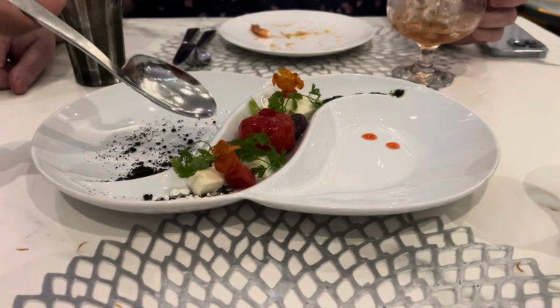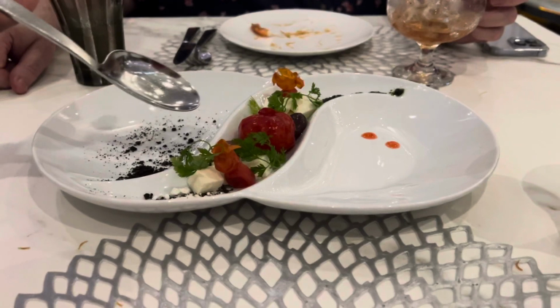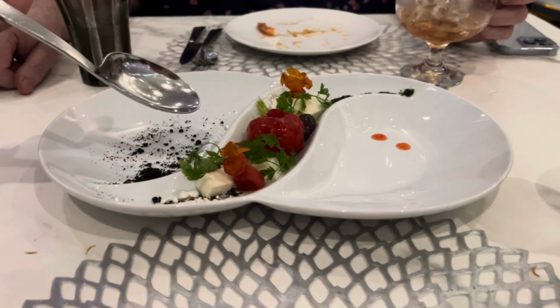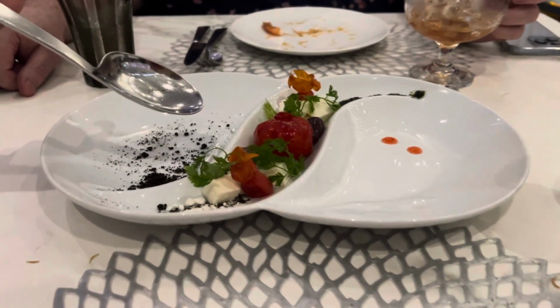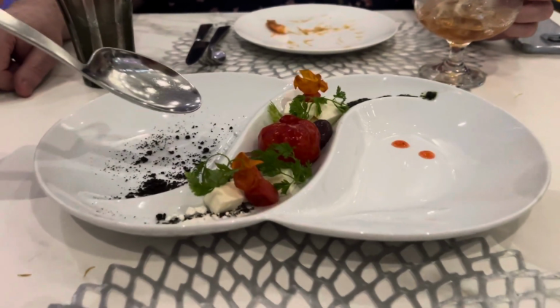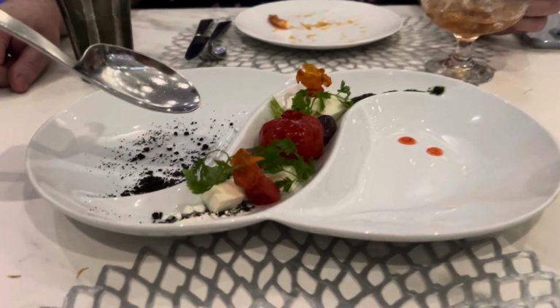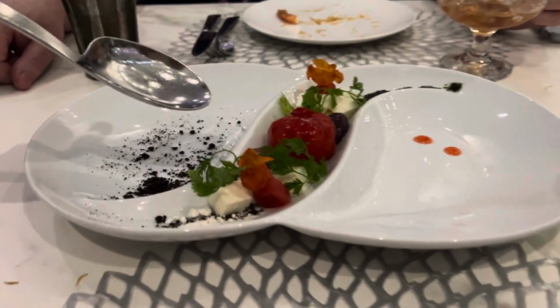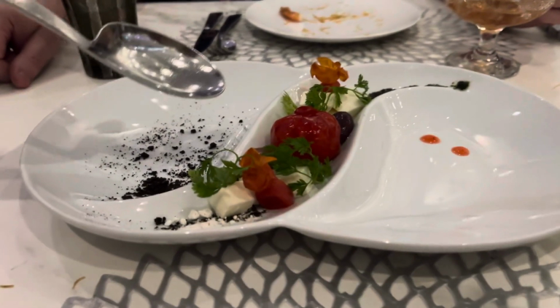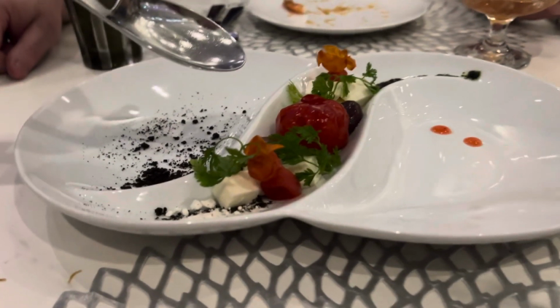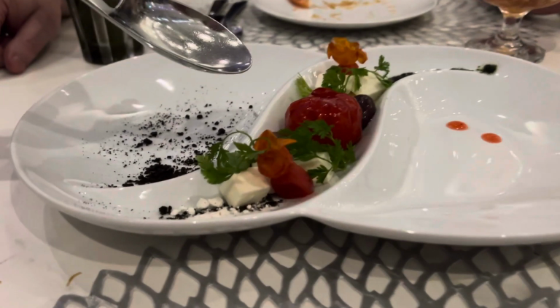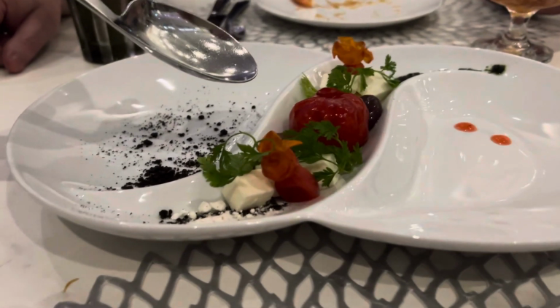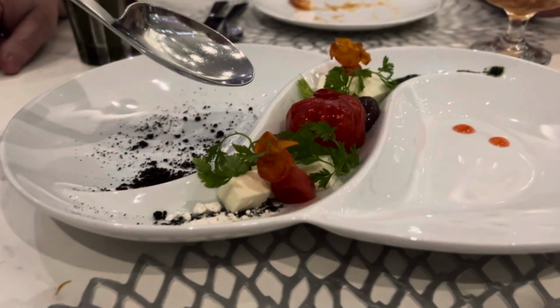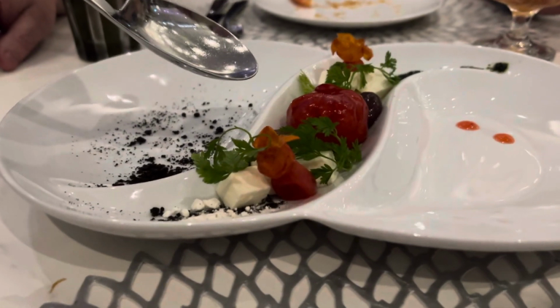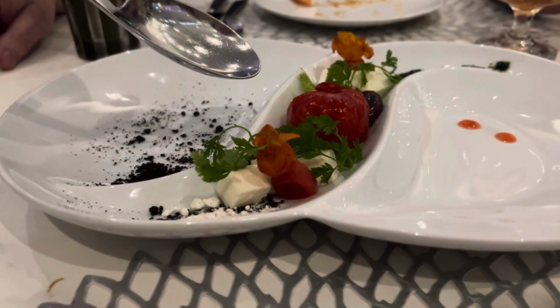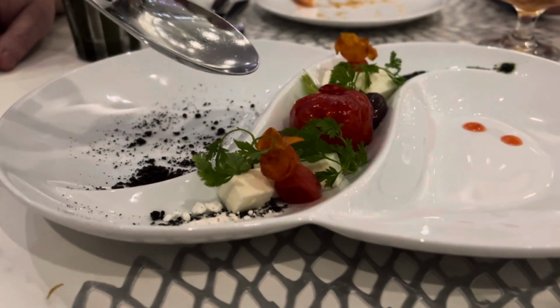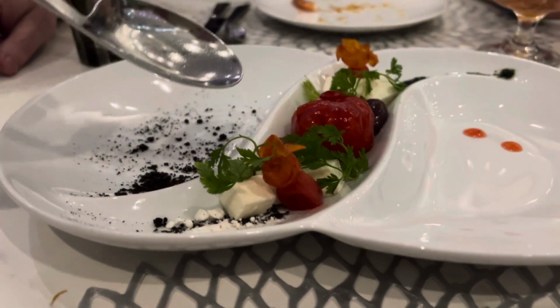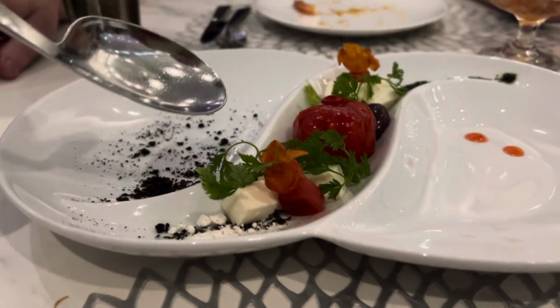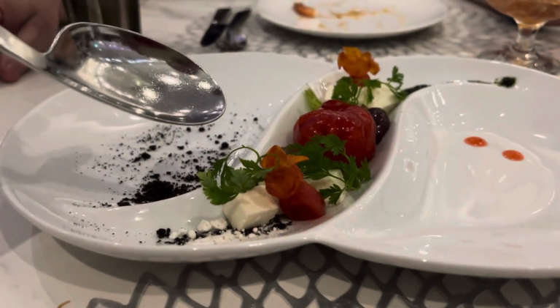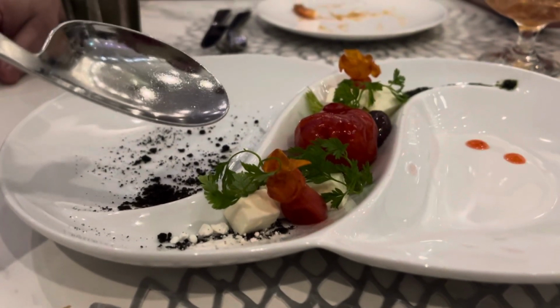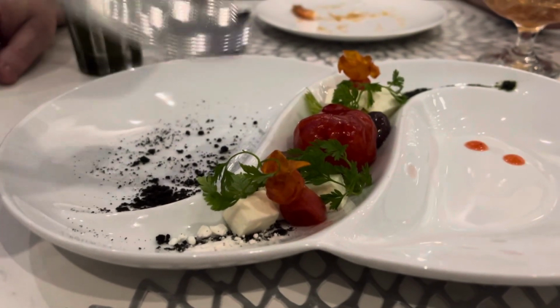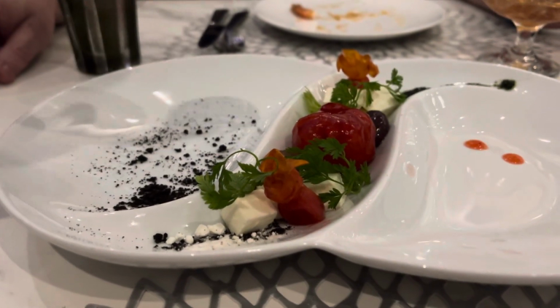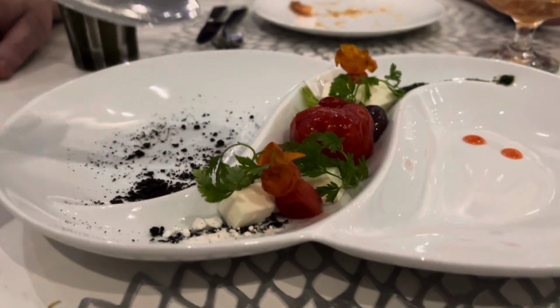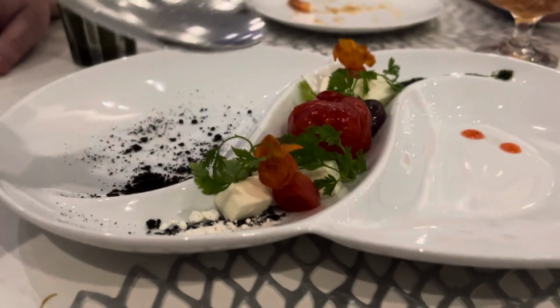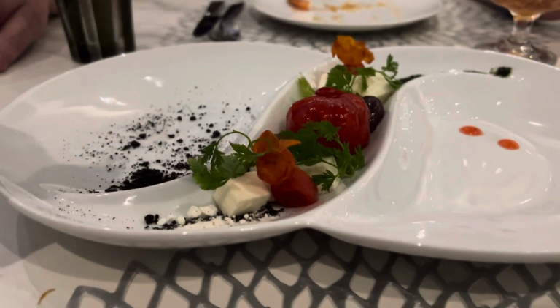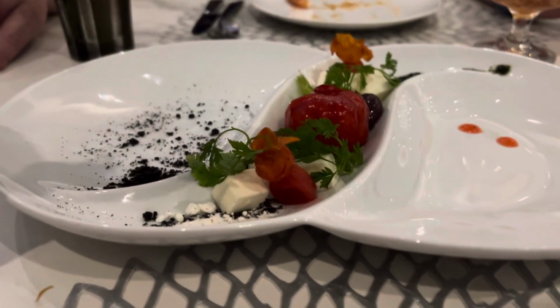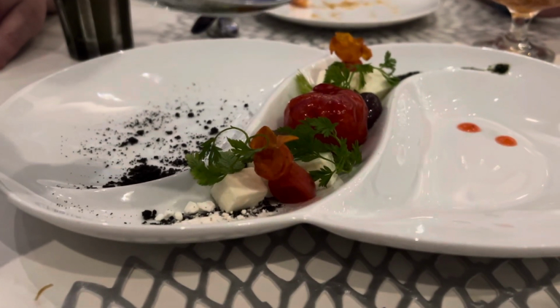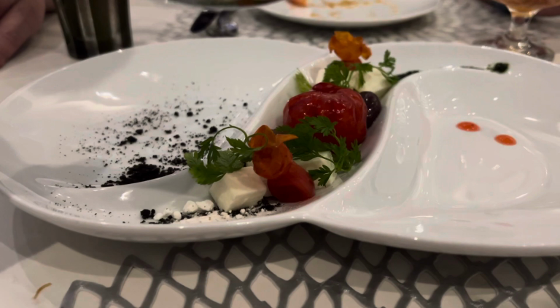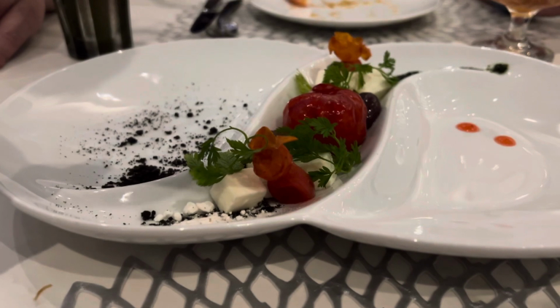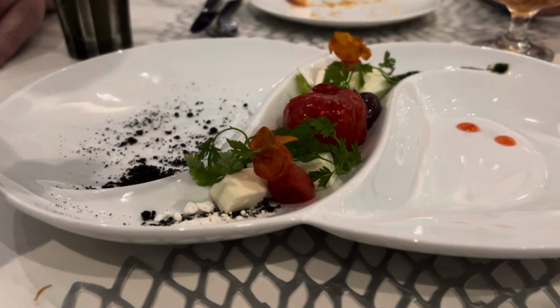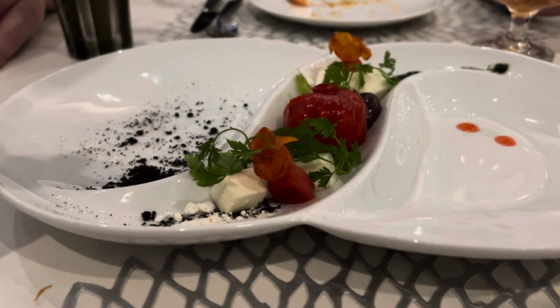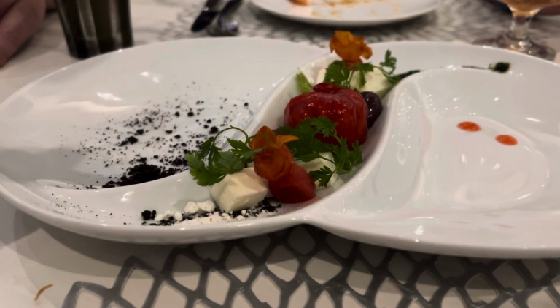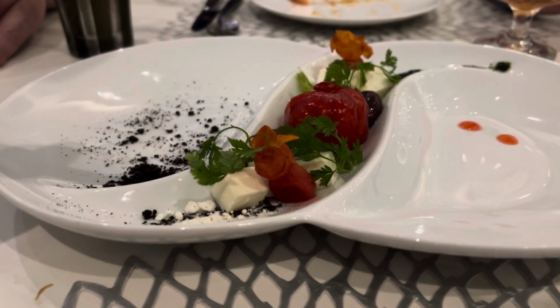While the chef prepared it, they blanch the tomato with a mixture of sugar and salt, and they use honey and cheesecloth to reduce the water.